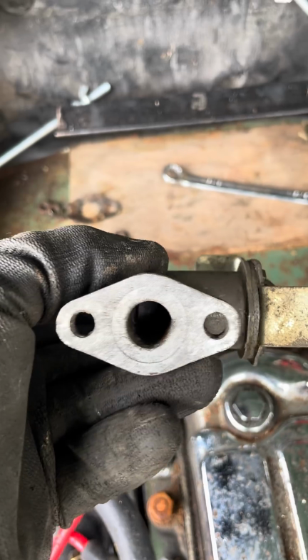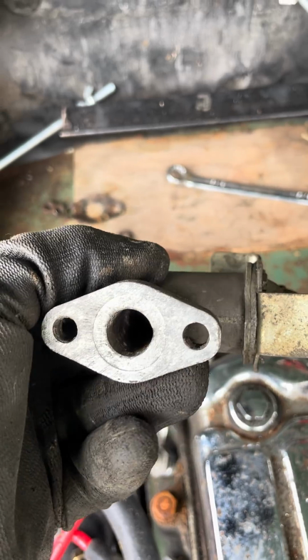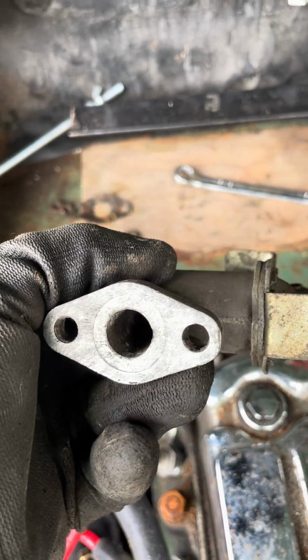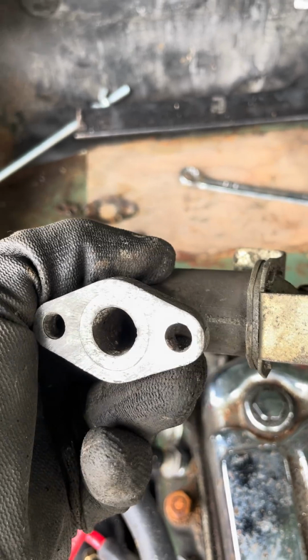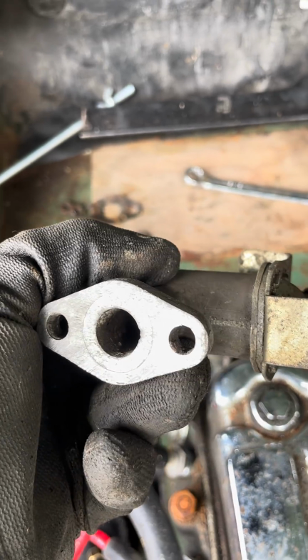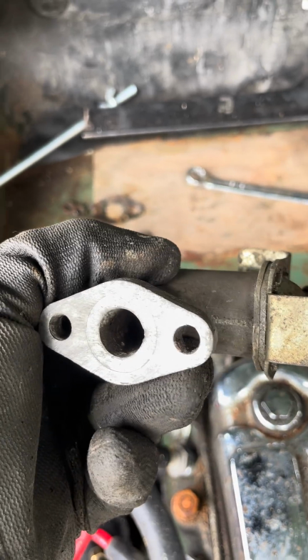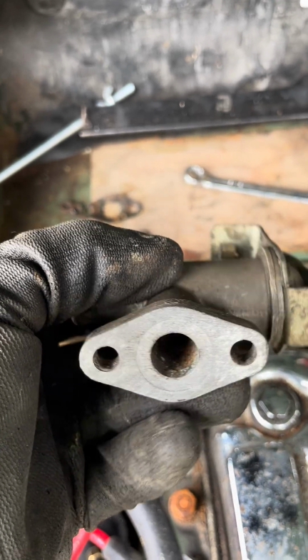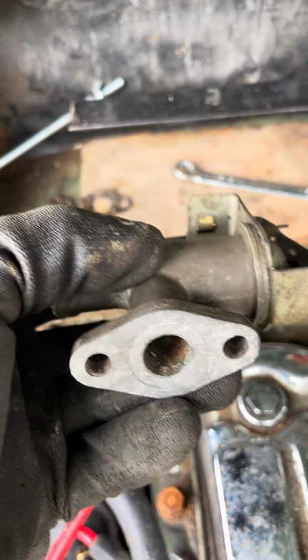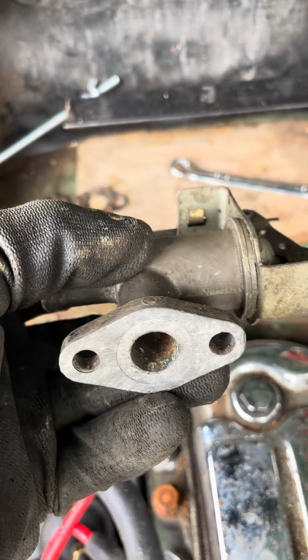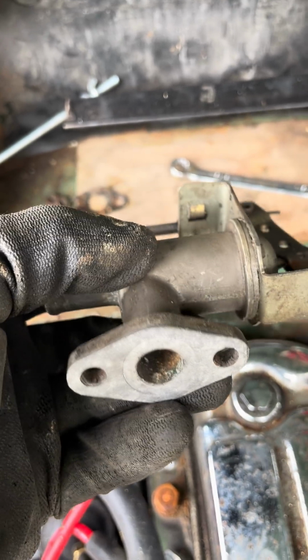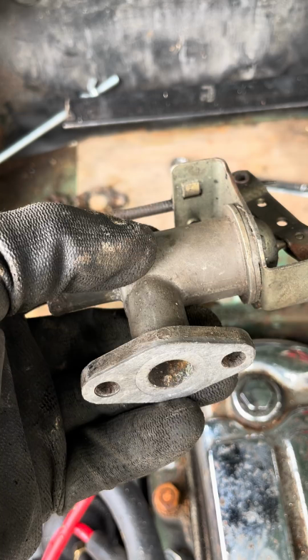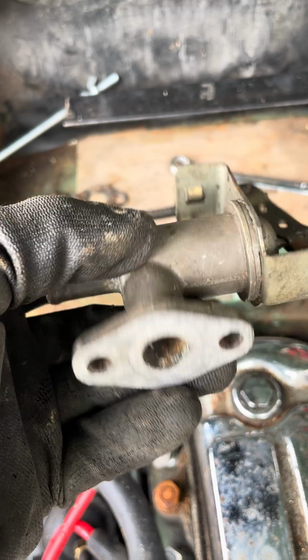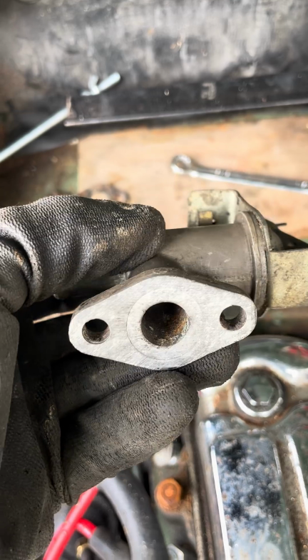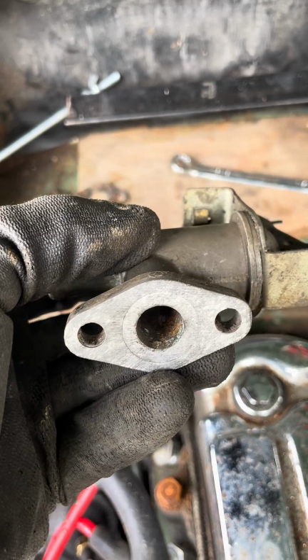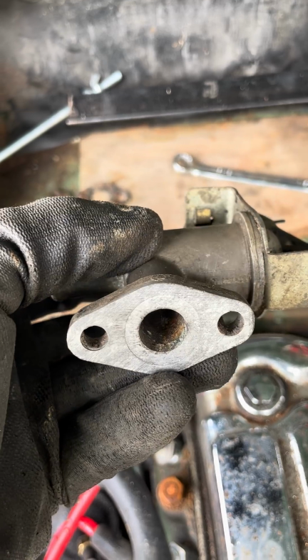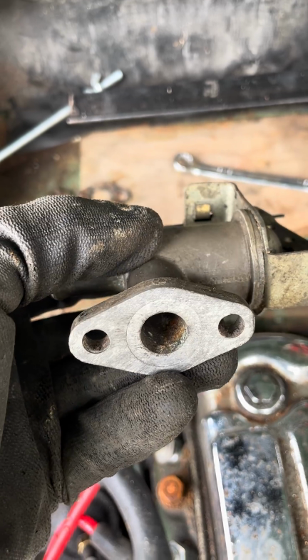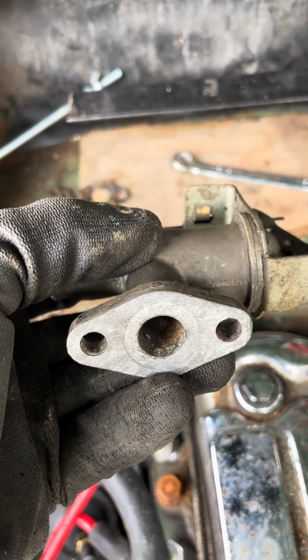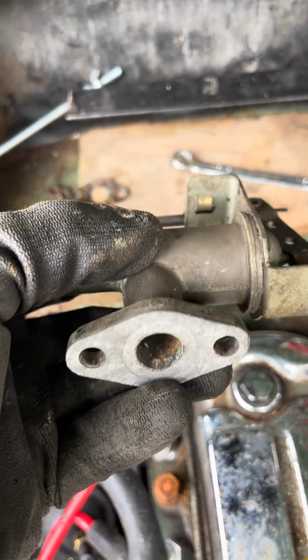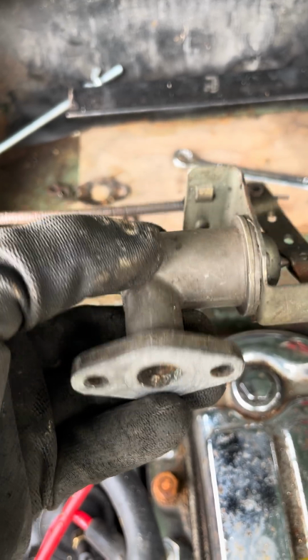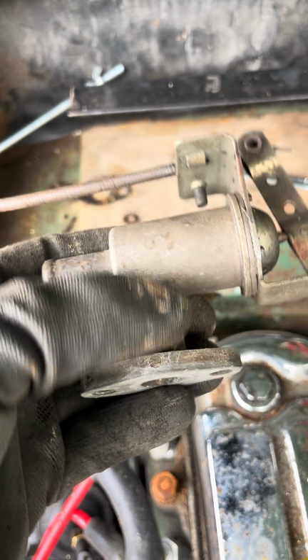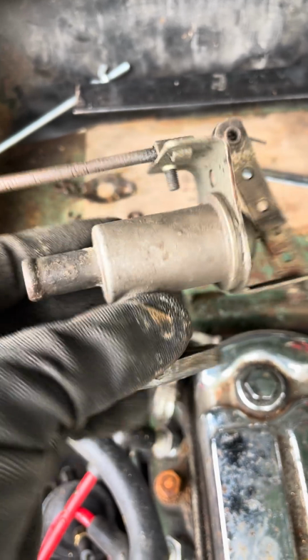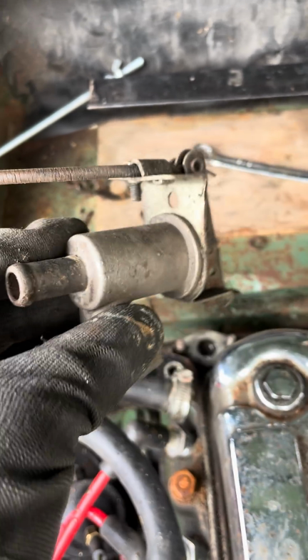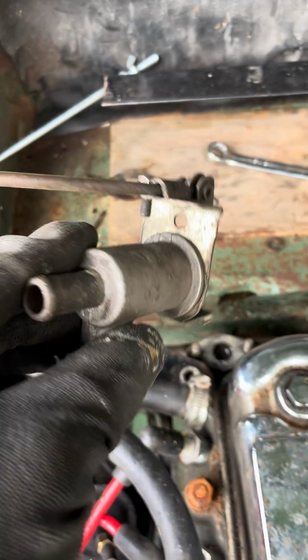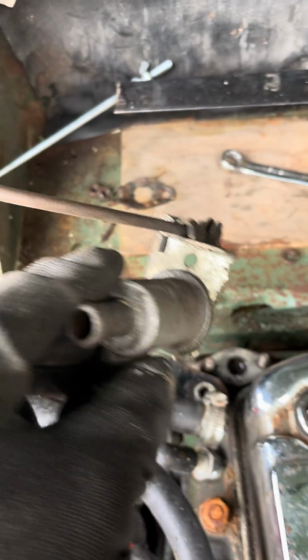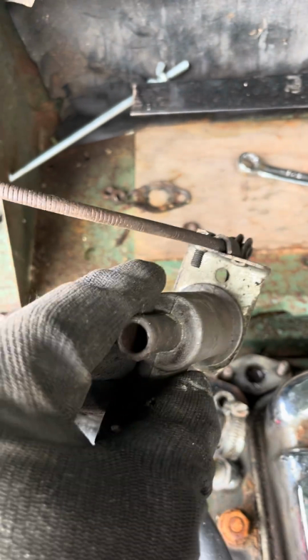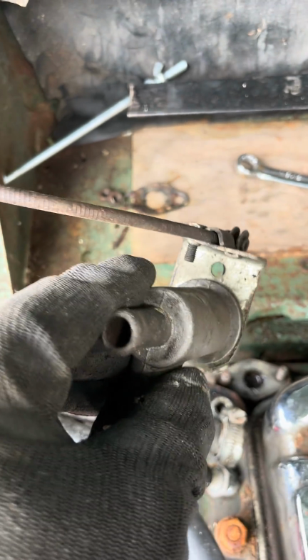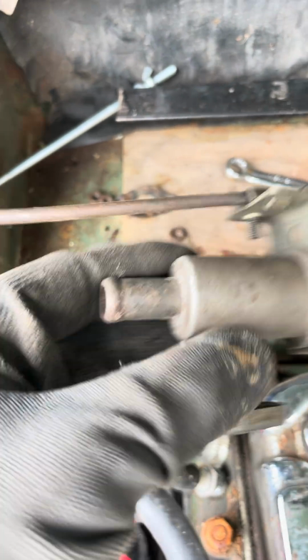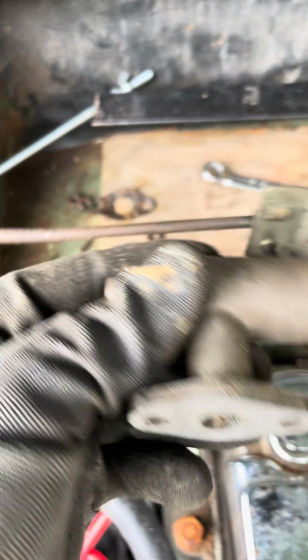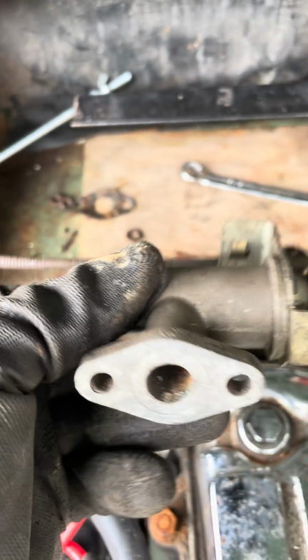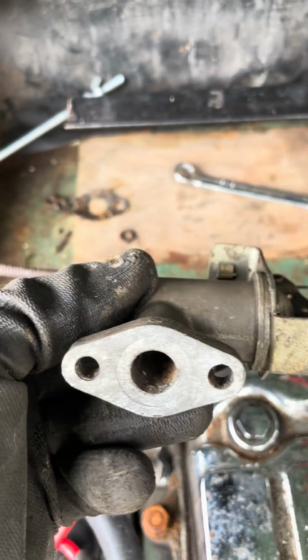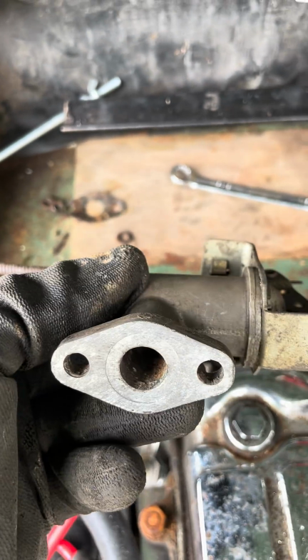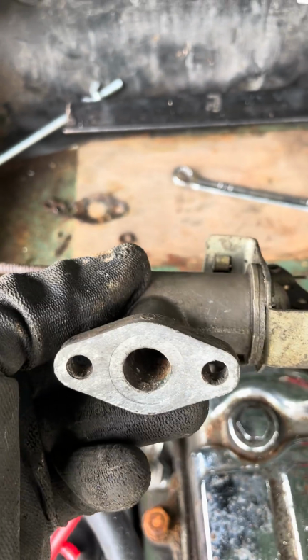Just needed a good clean out. A twelve and a half mil drill bit fitted perfectly, and then I just blew it through with an air line.